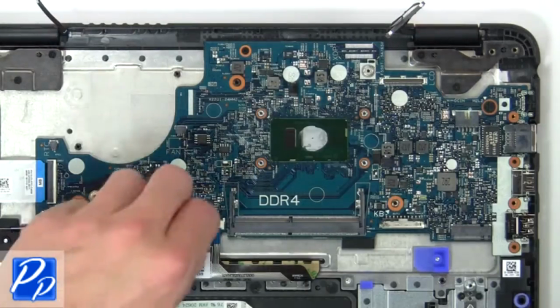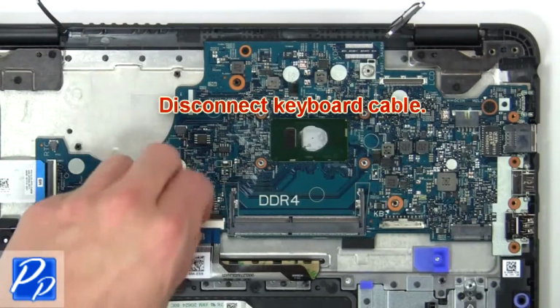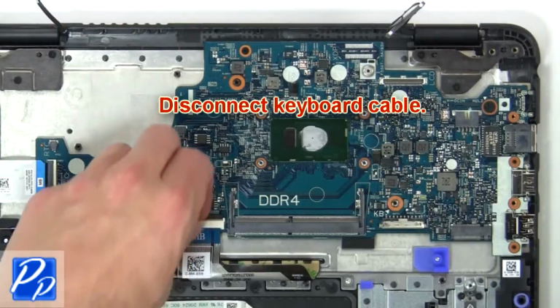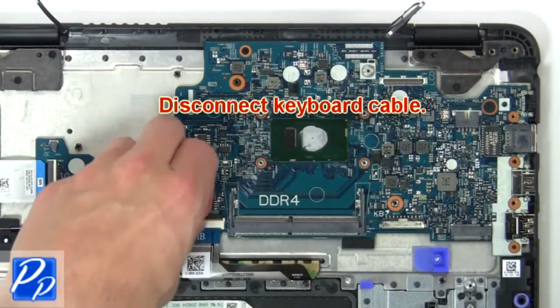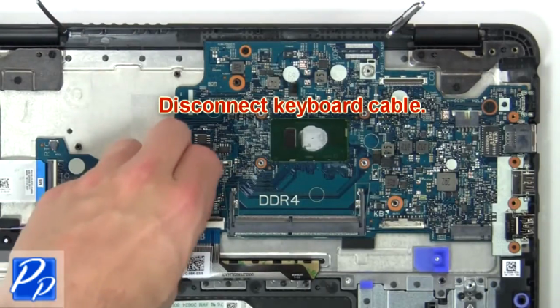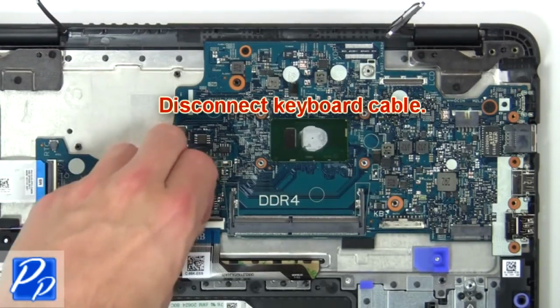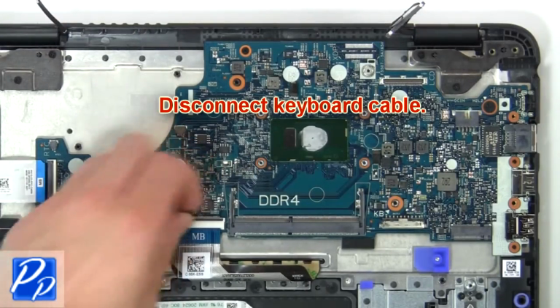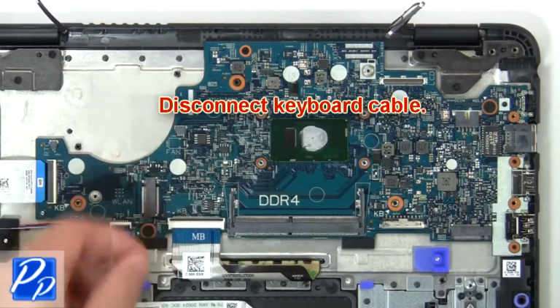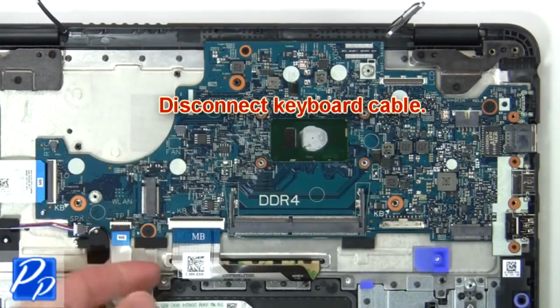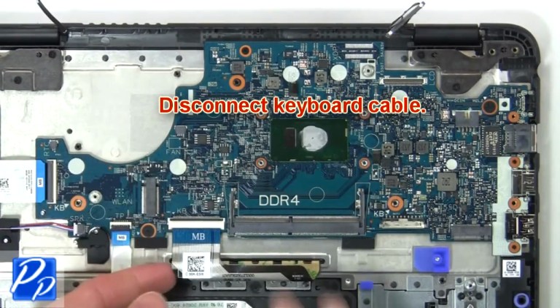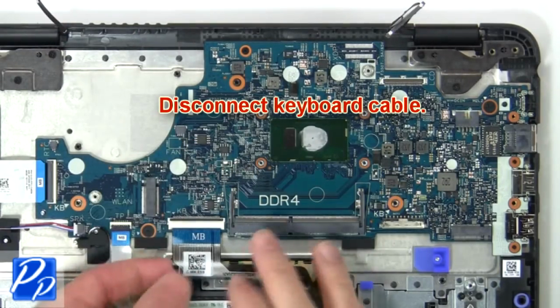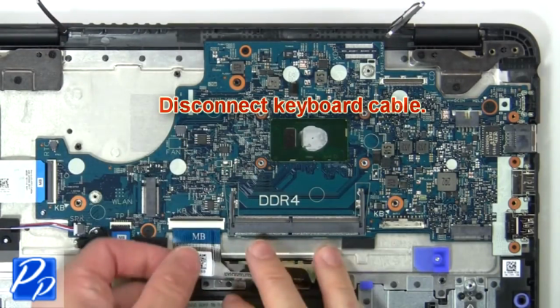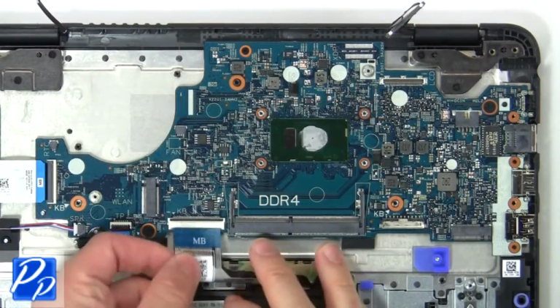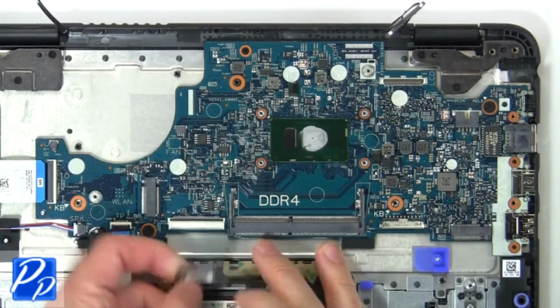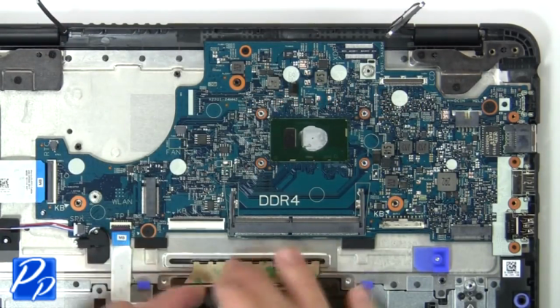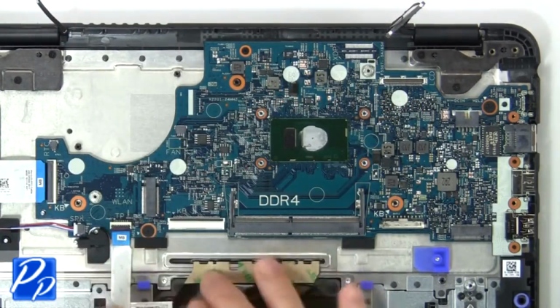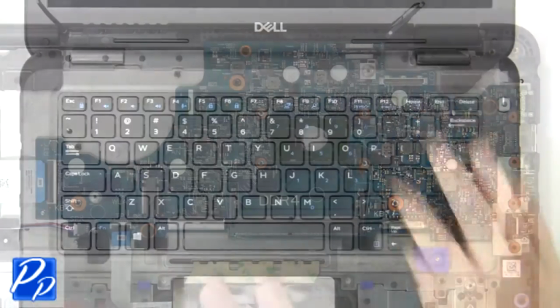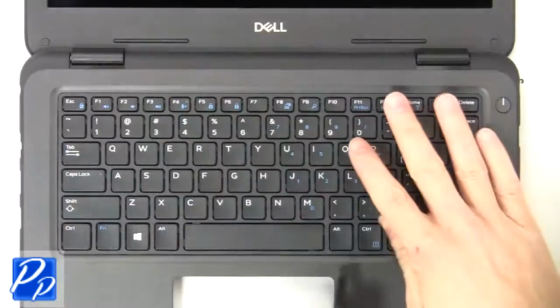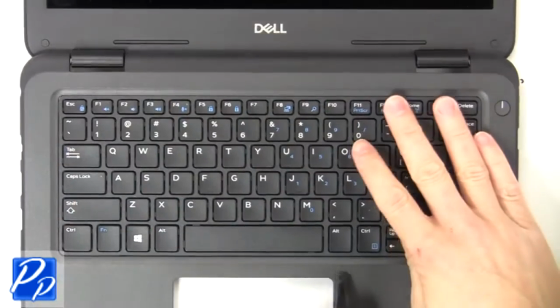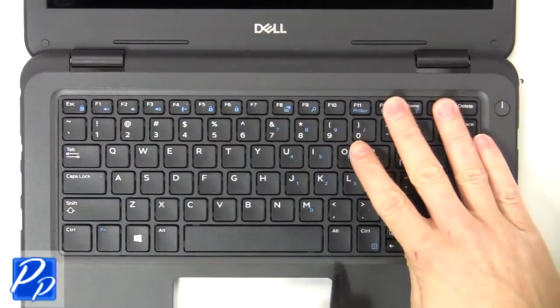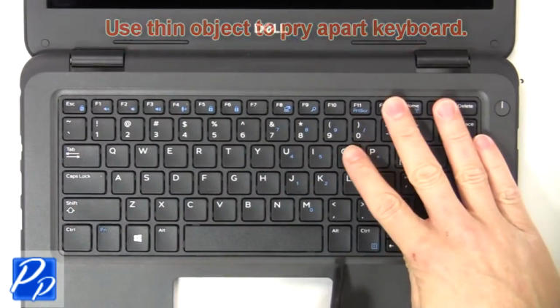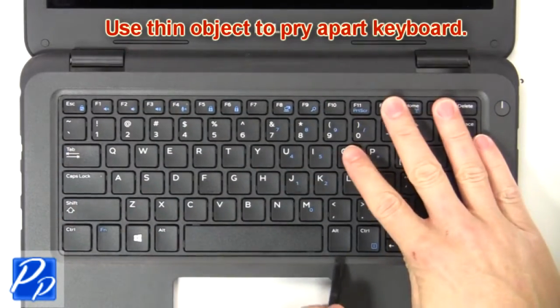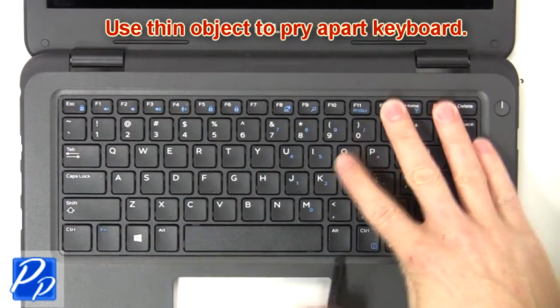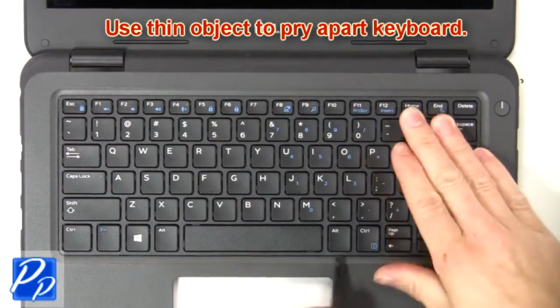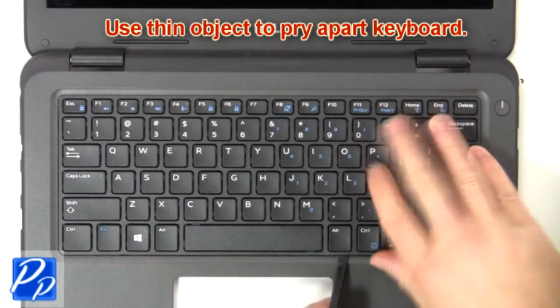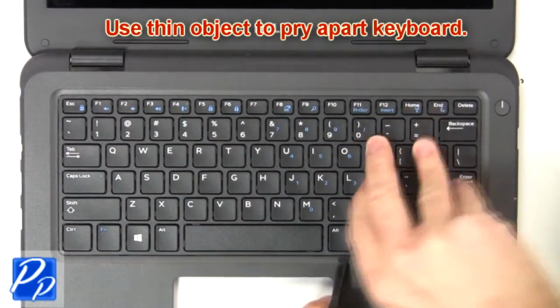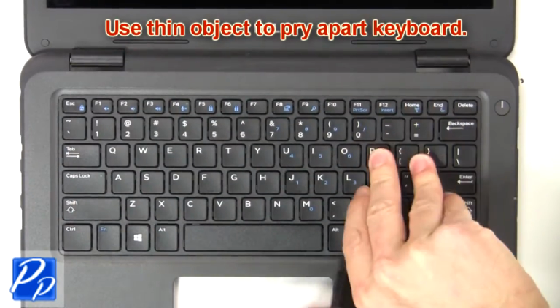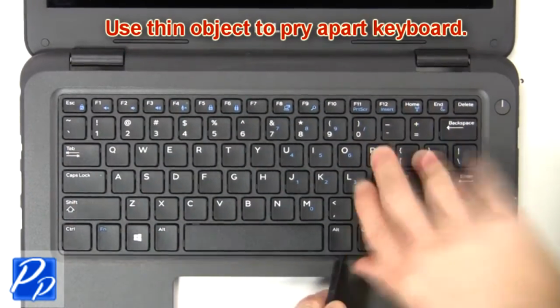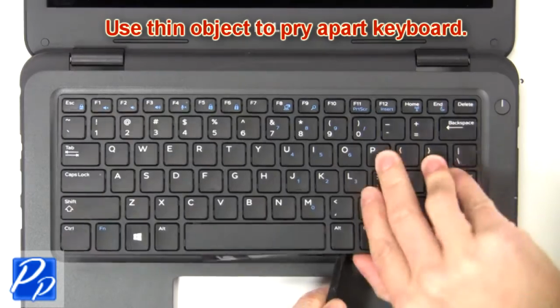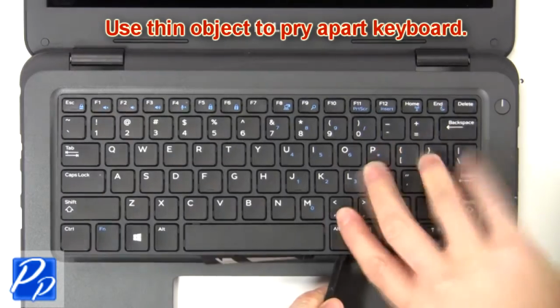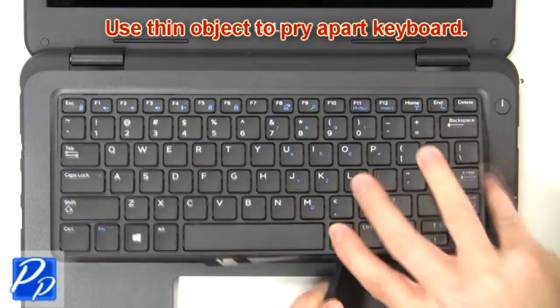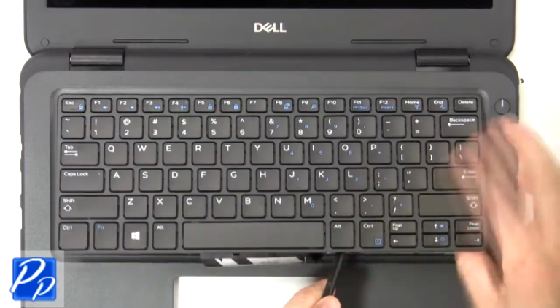Now disconnect the keyboard cable. Then use a thin object to pry apart the keyboard.